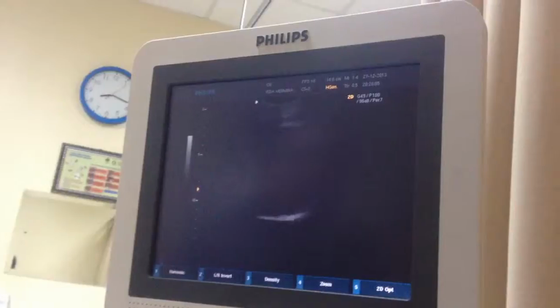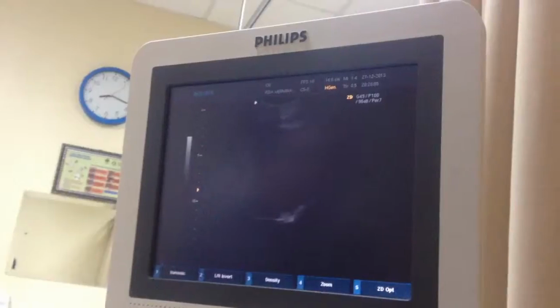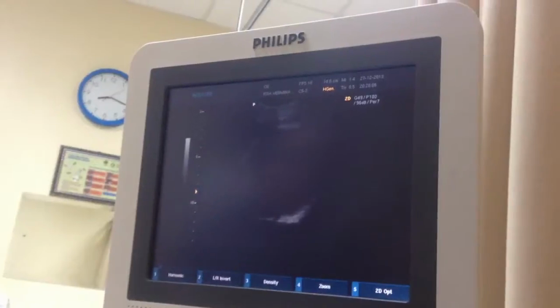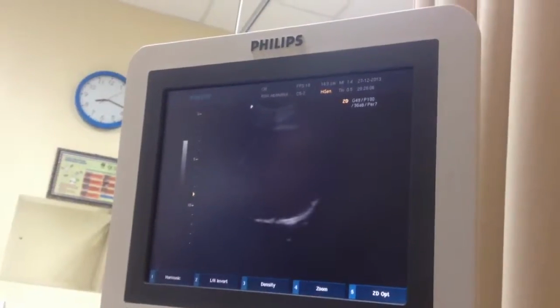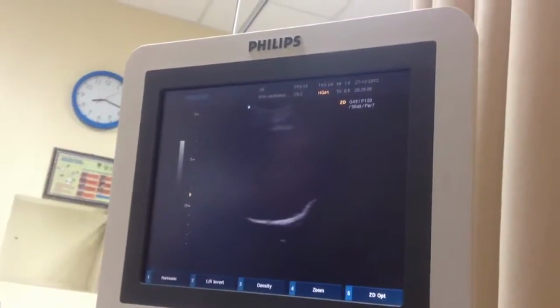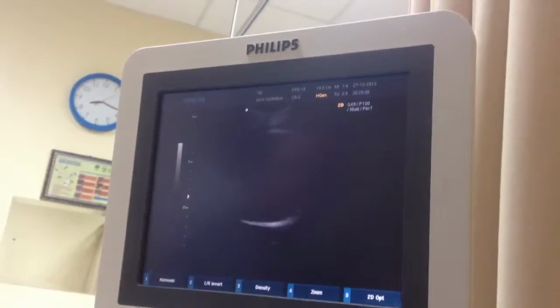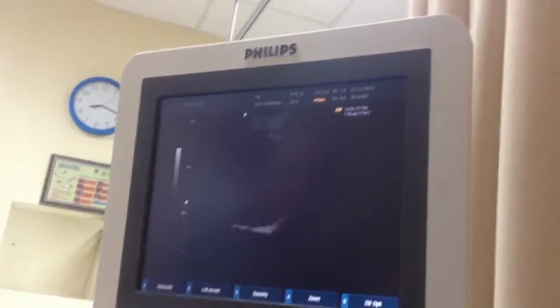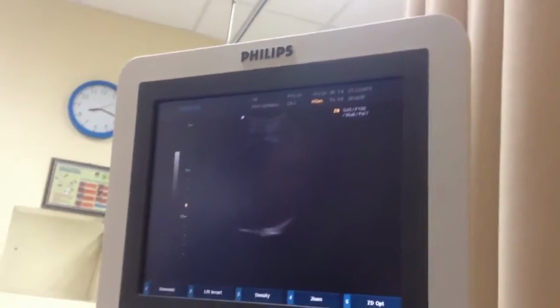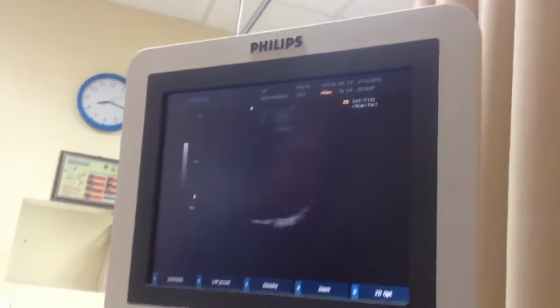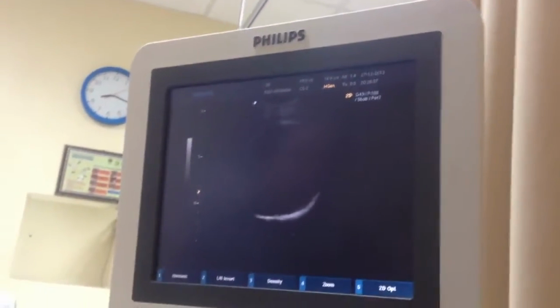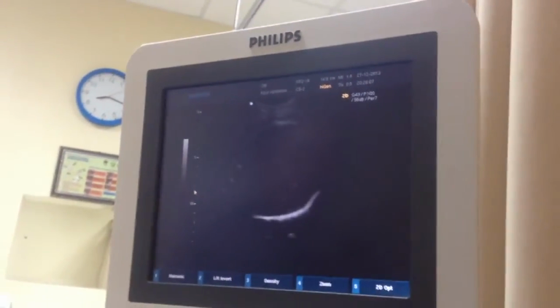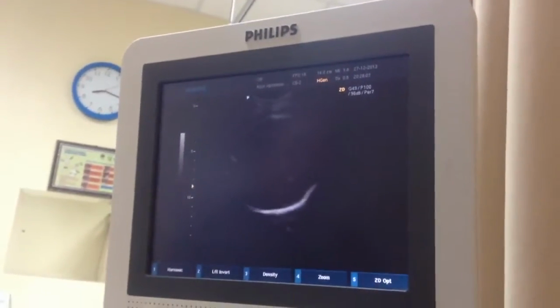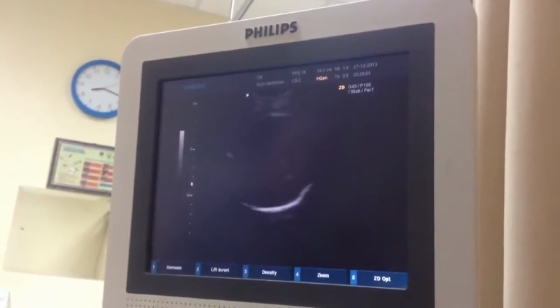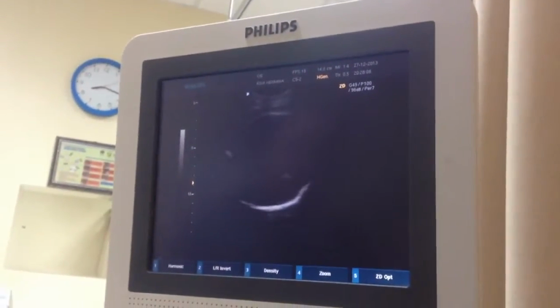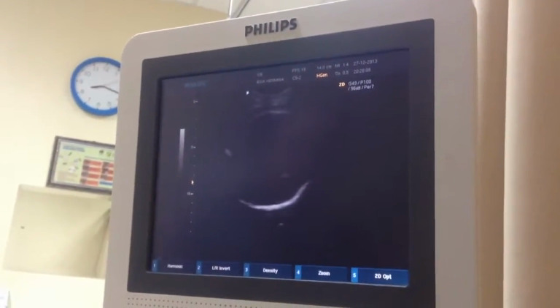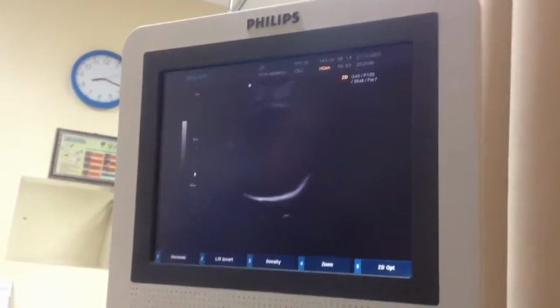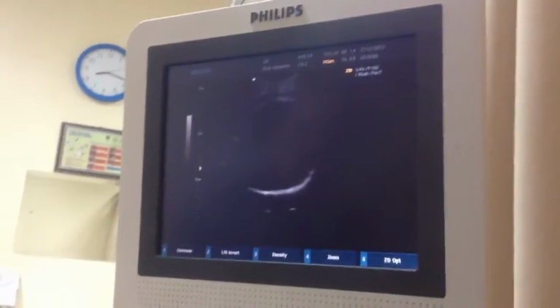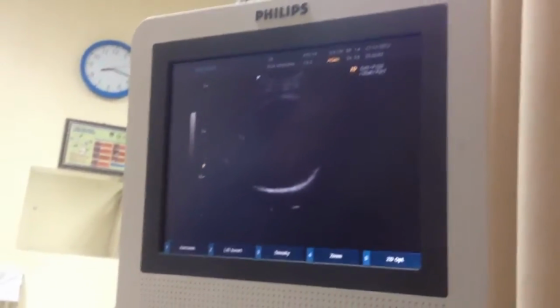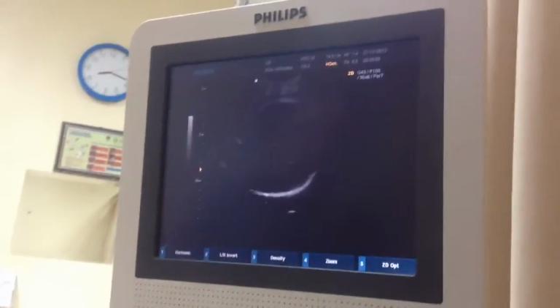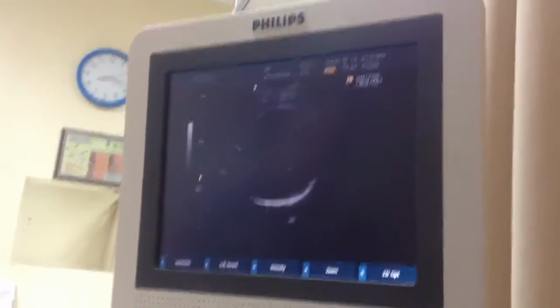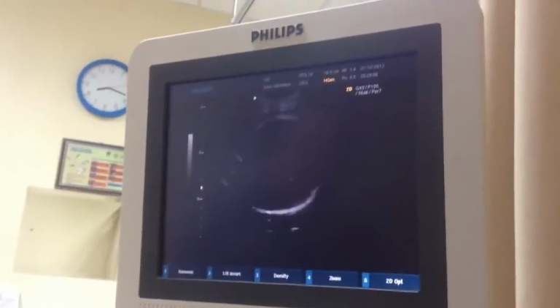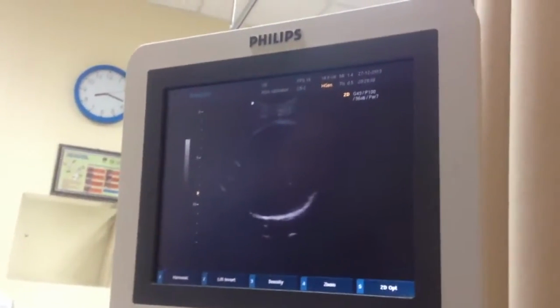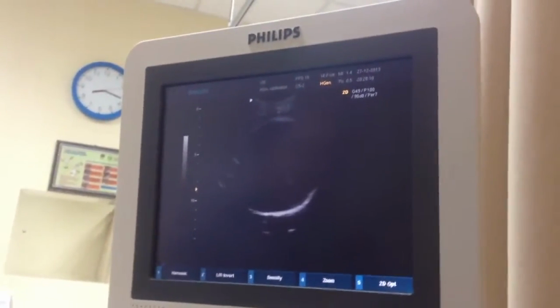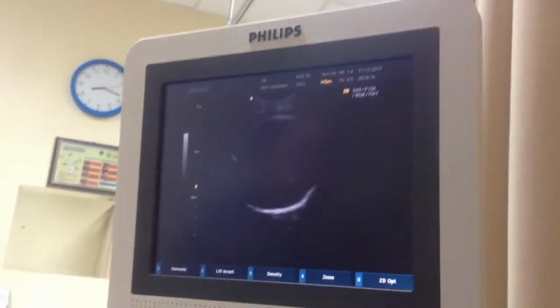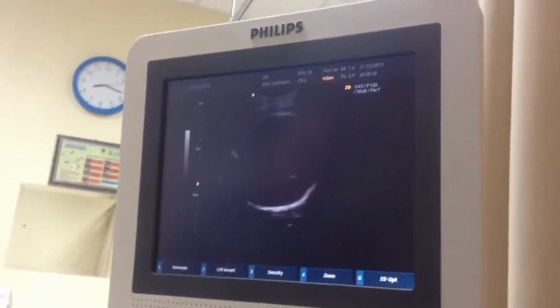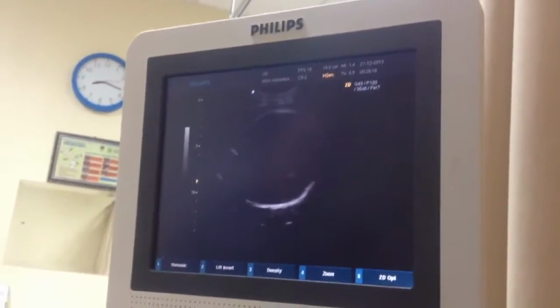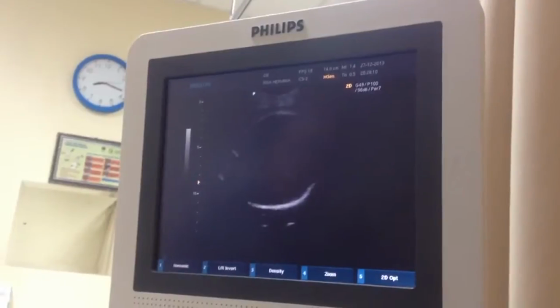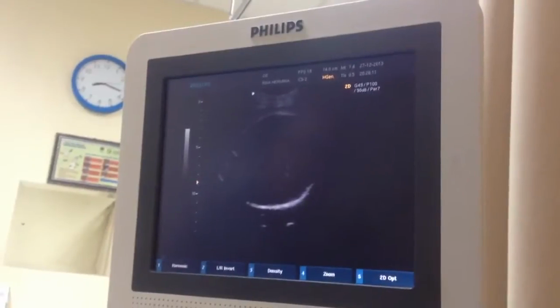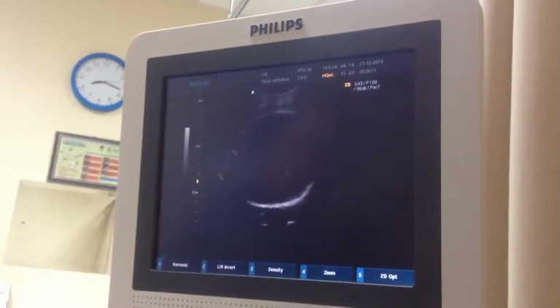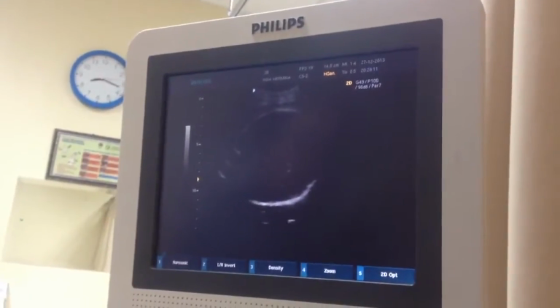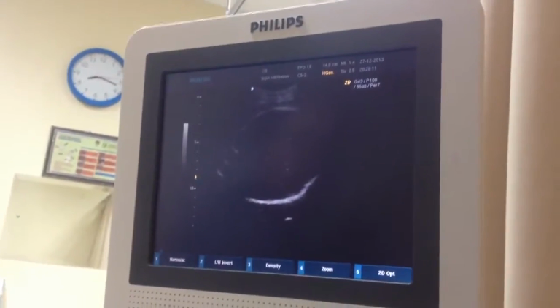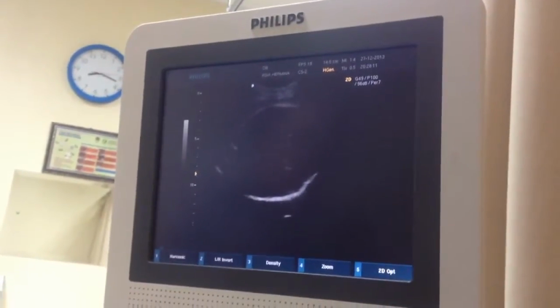This is the head. The head is only in the way. Lower than before, Doc? Lower than before.